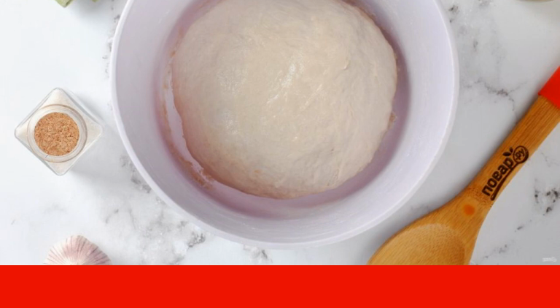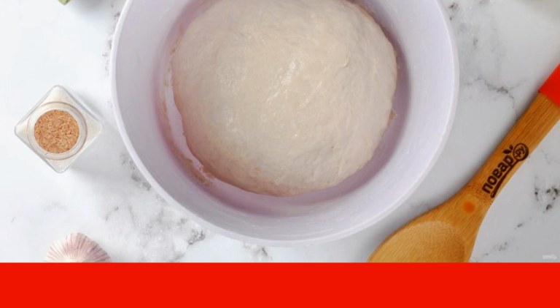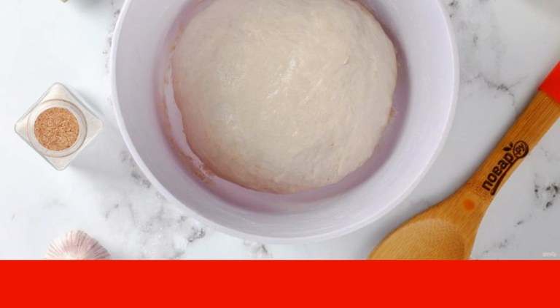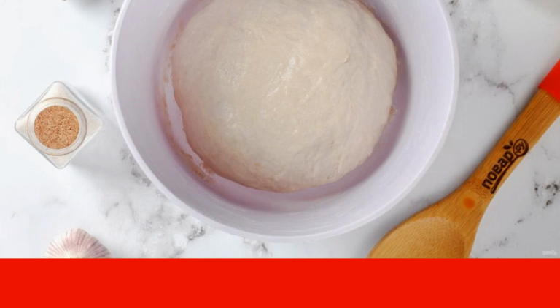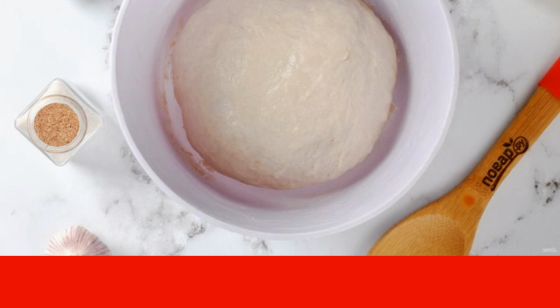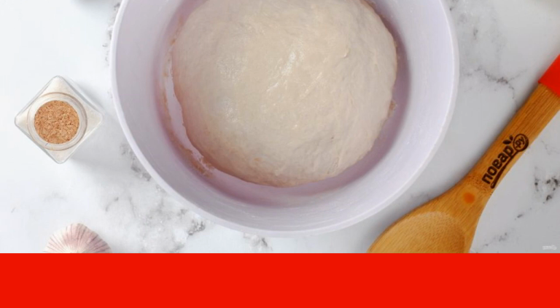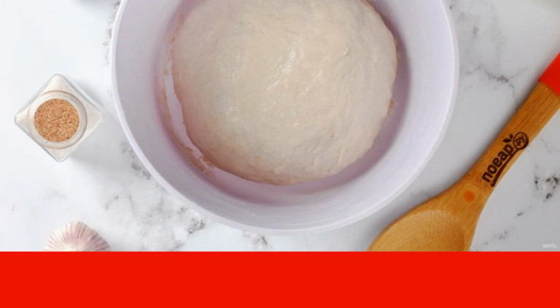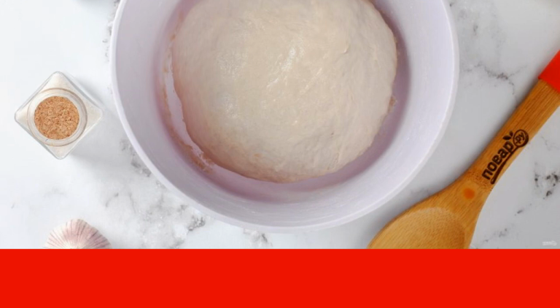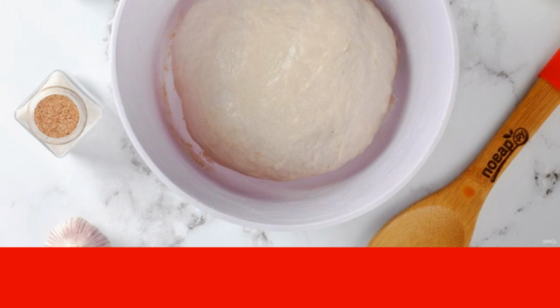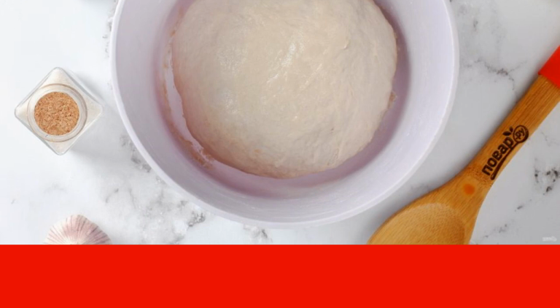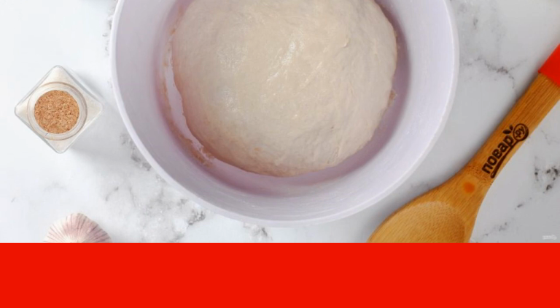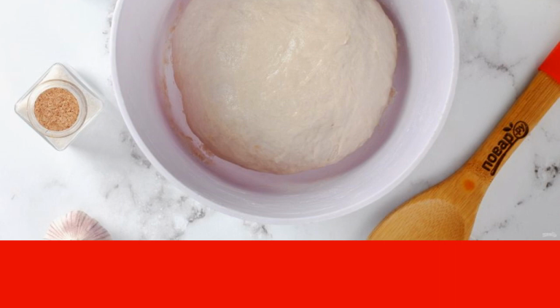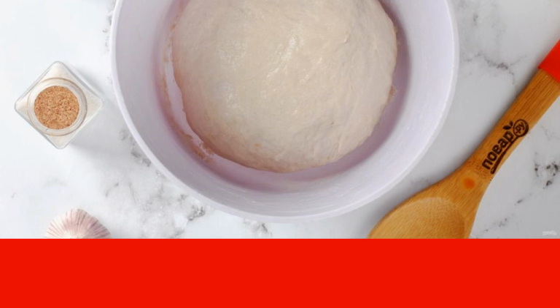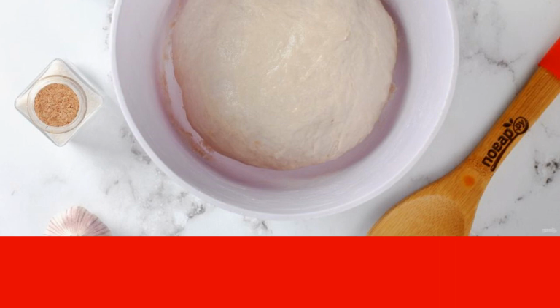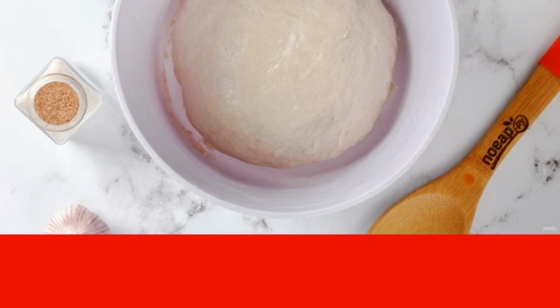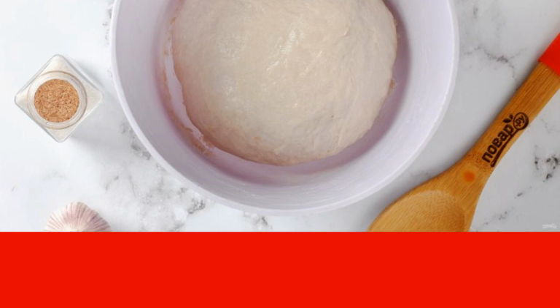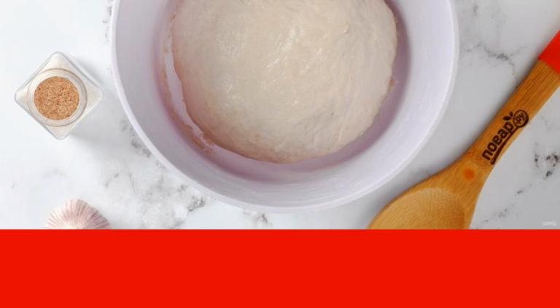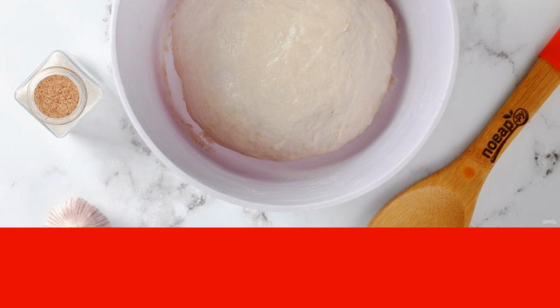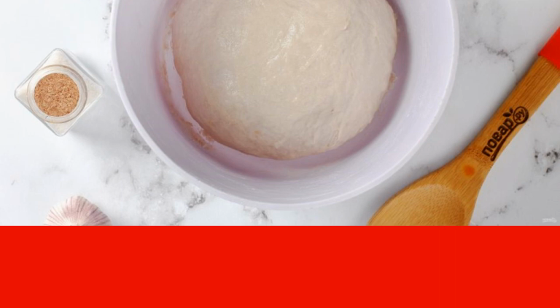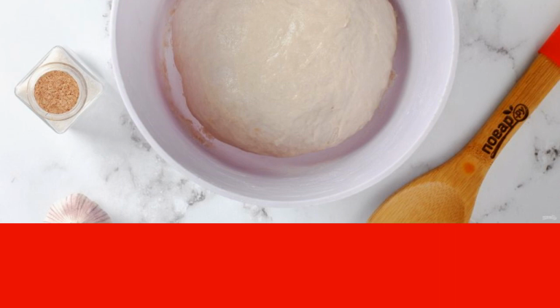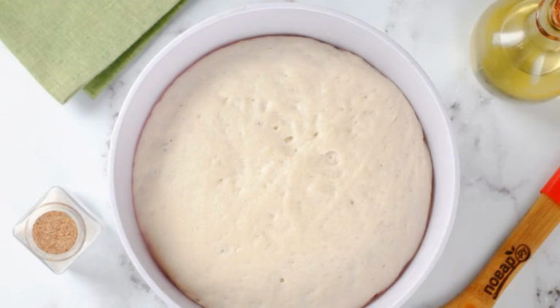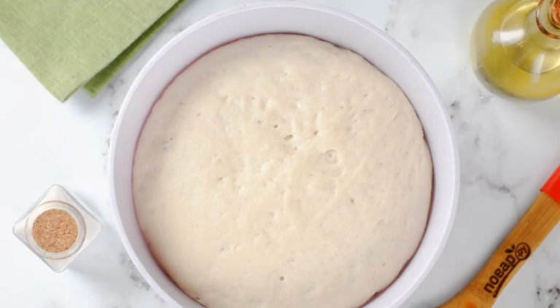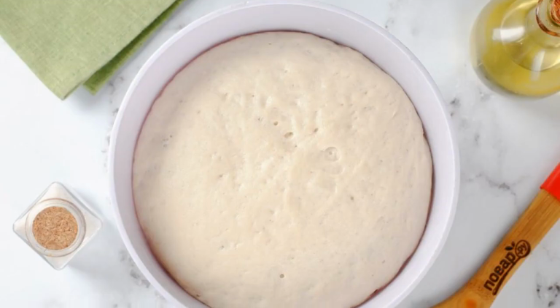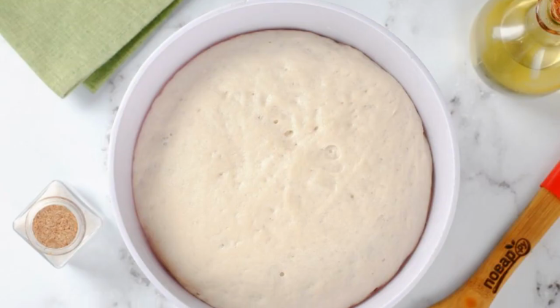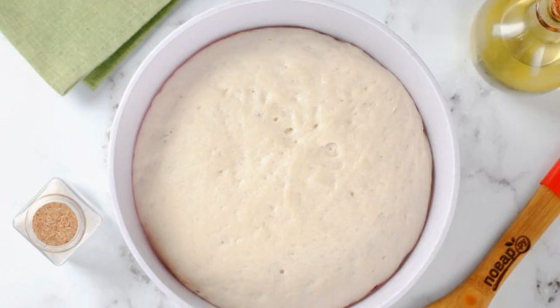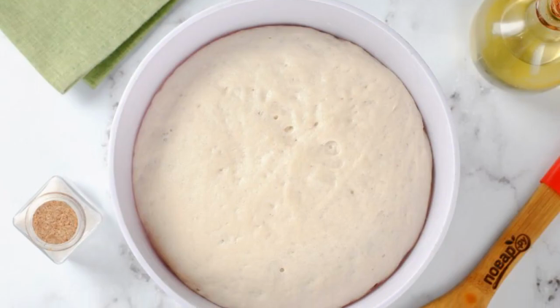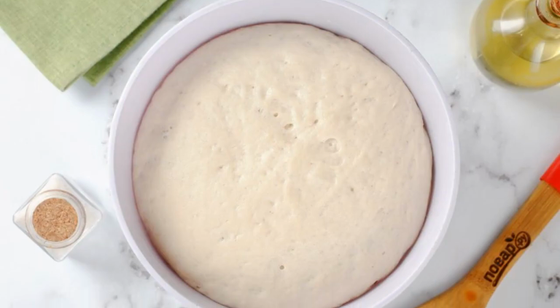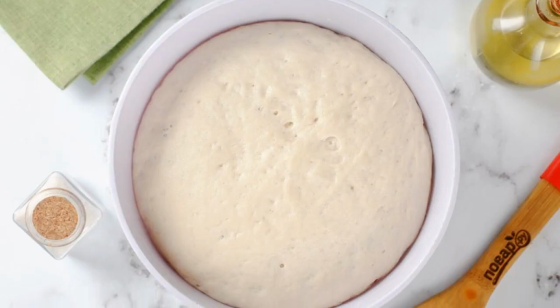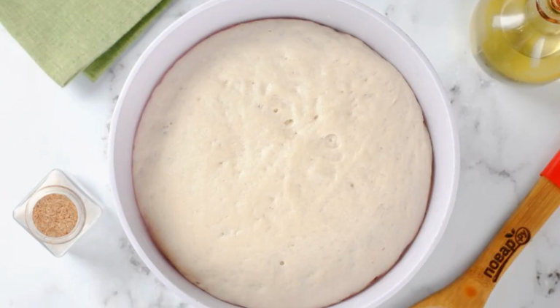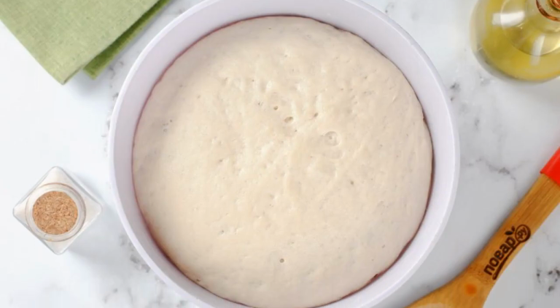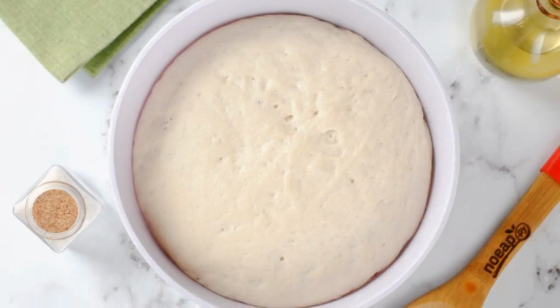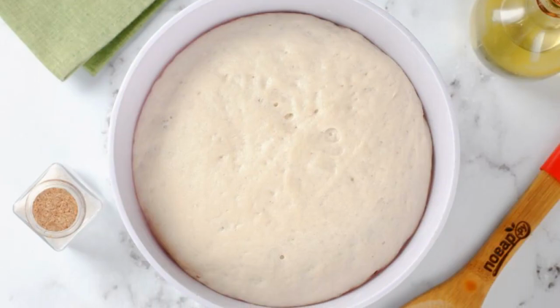Assemble it into a ball, lubricate with vegetable oil, cover it, and put it in a warm place for about one hour. The finished dough will increase almost two times.